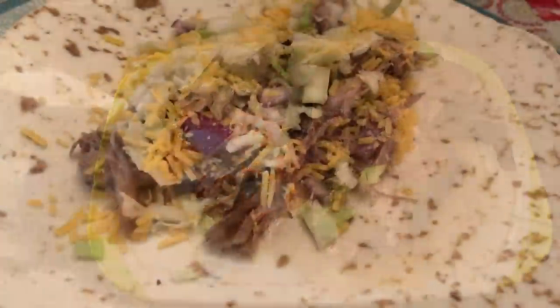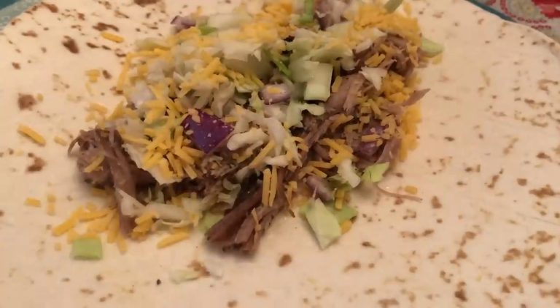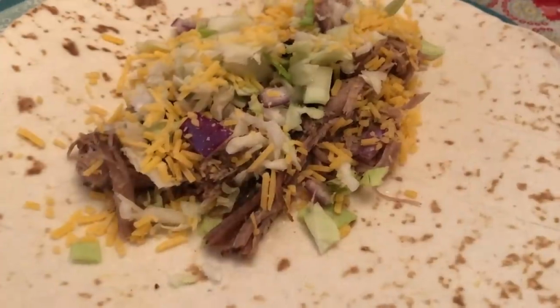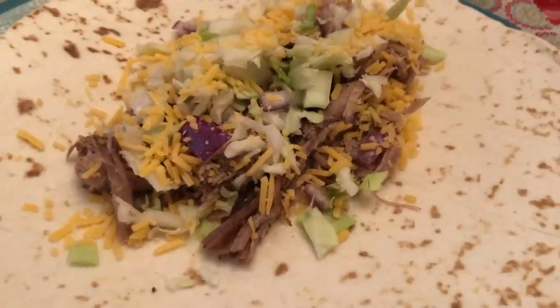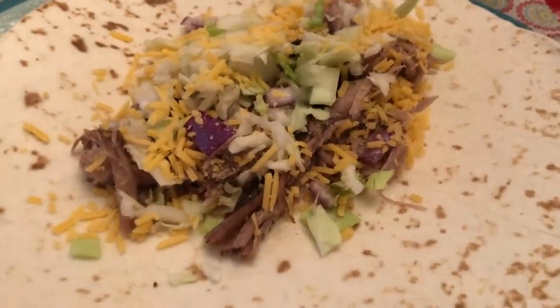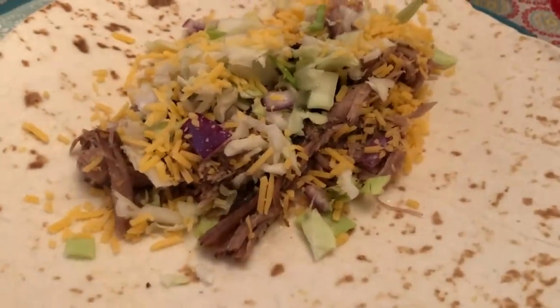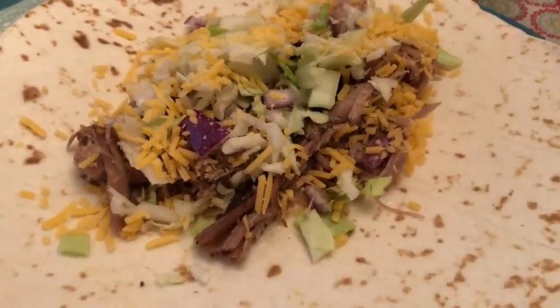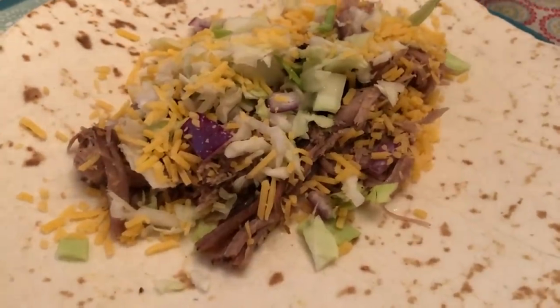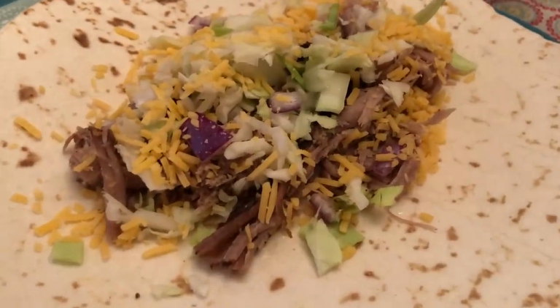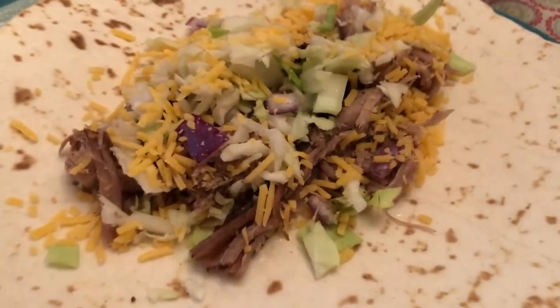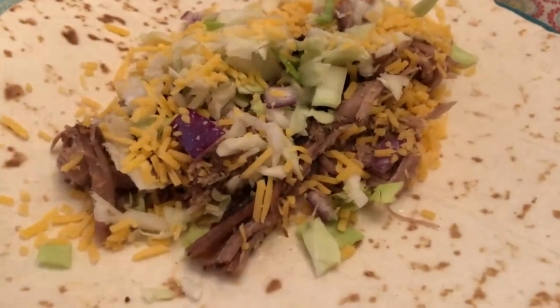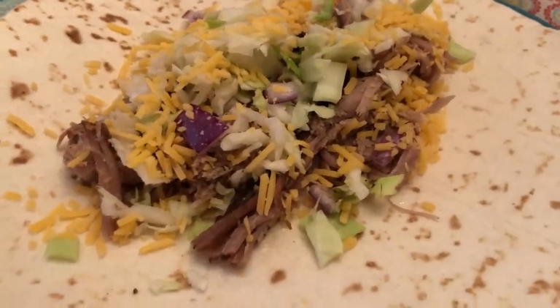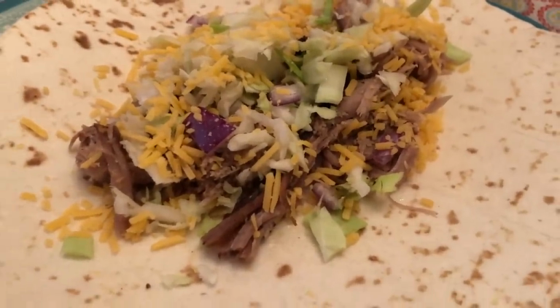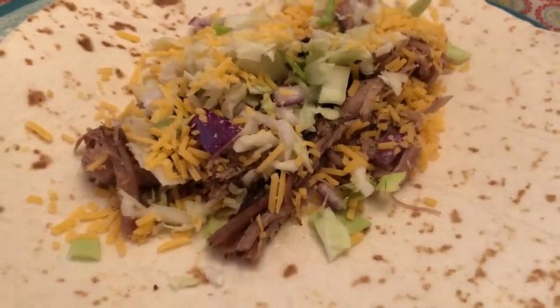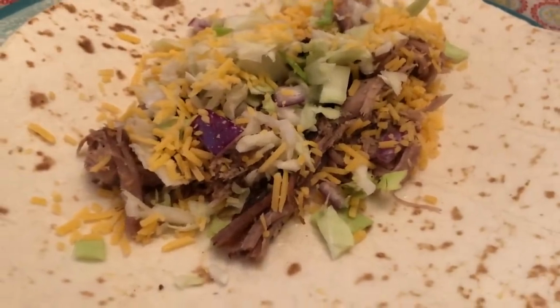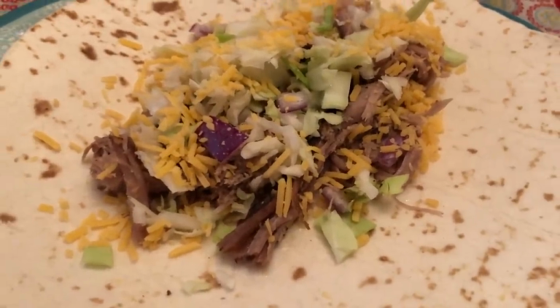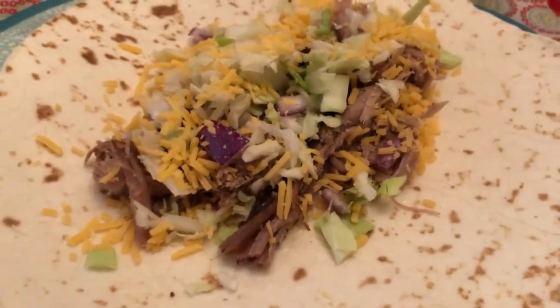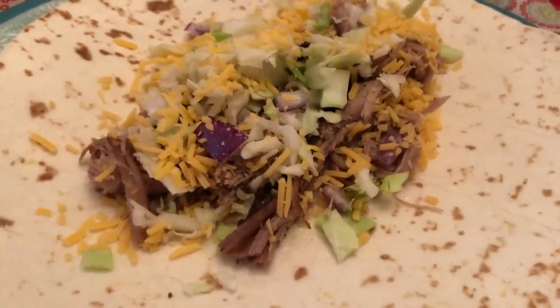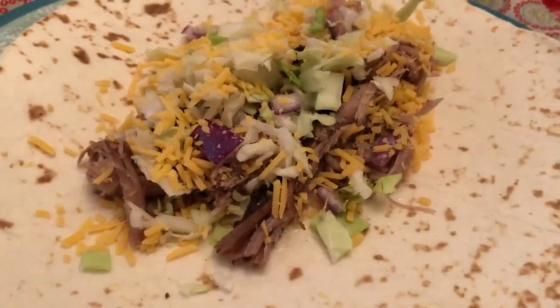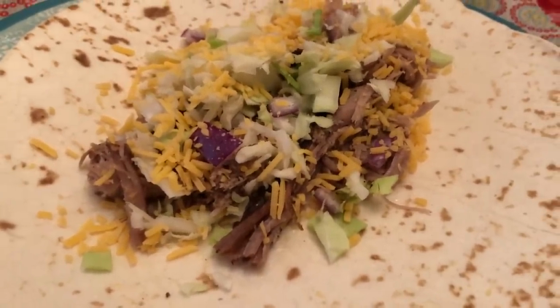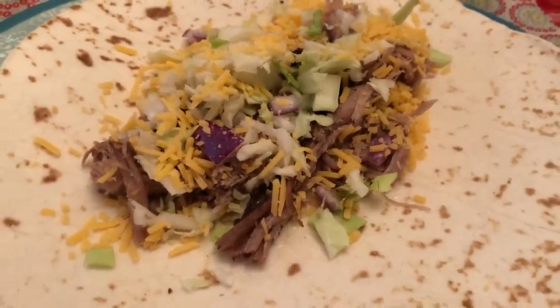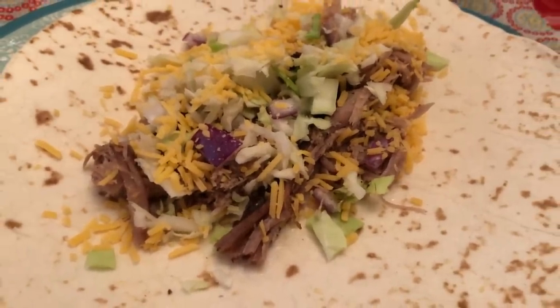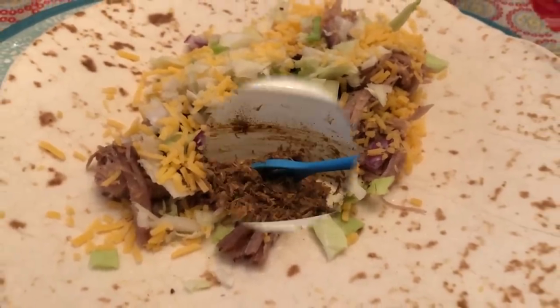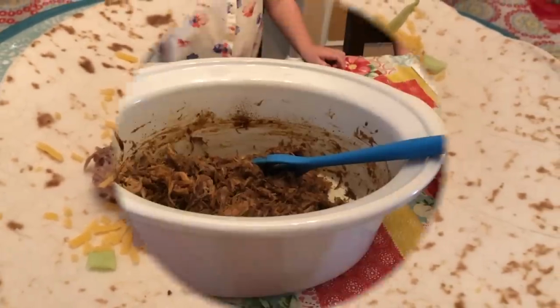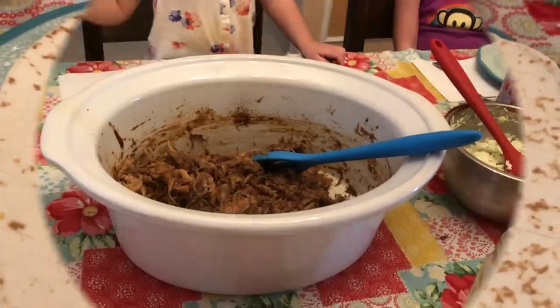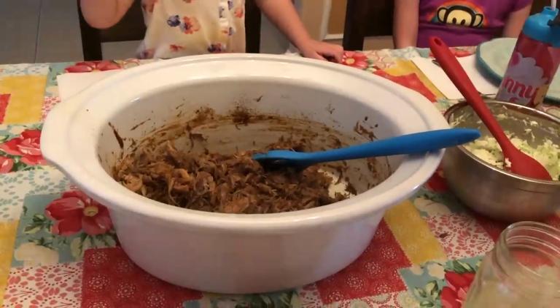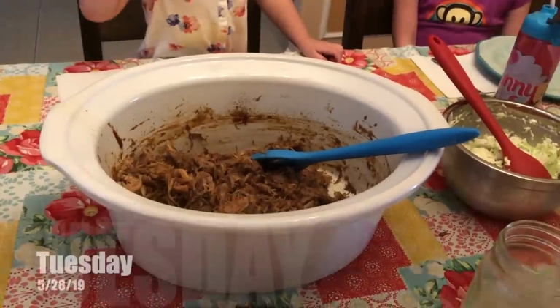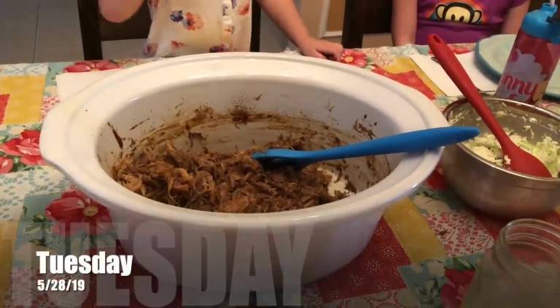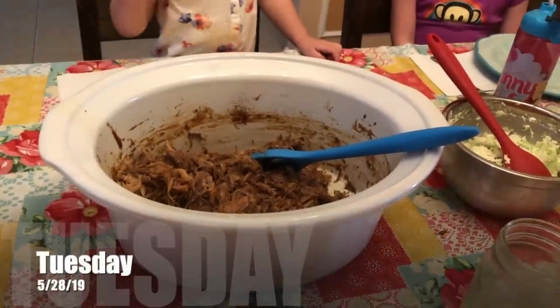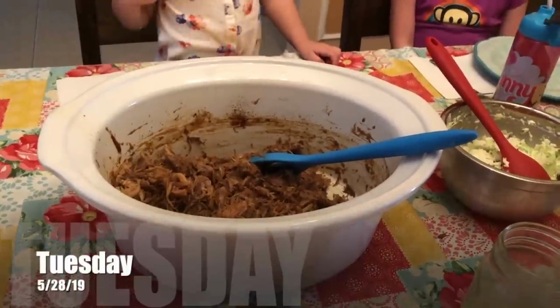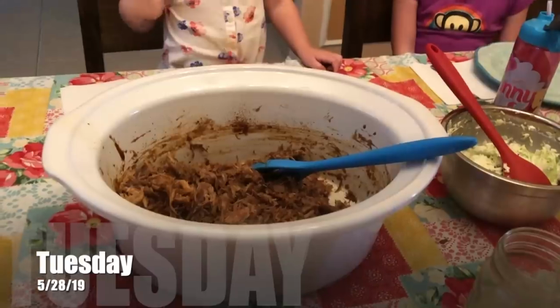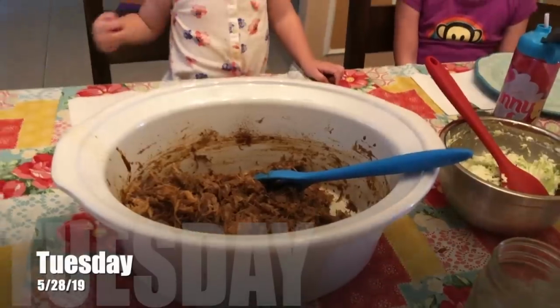Here is how the carnitas turned out. This pork is amazing — it's crazy good. We're serving it with coleslaw.